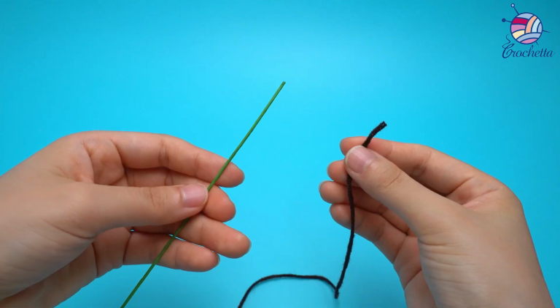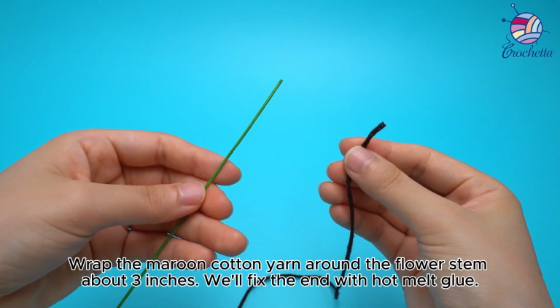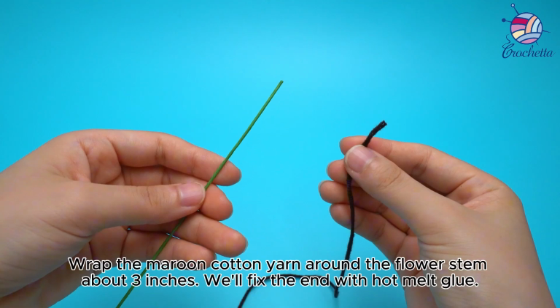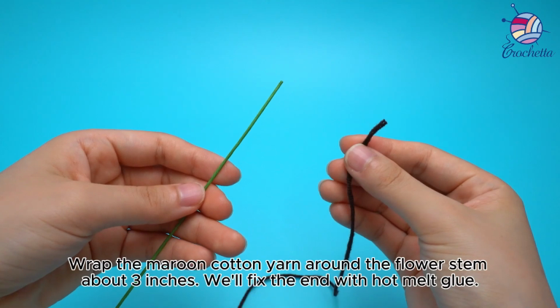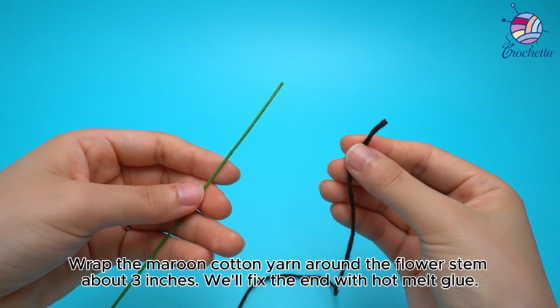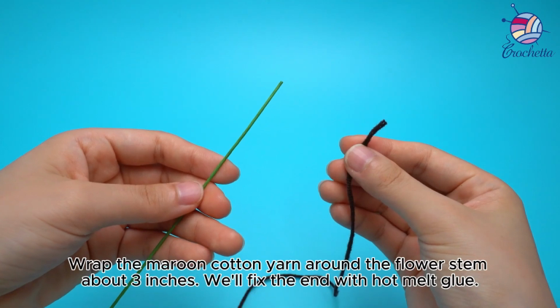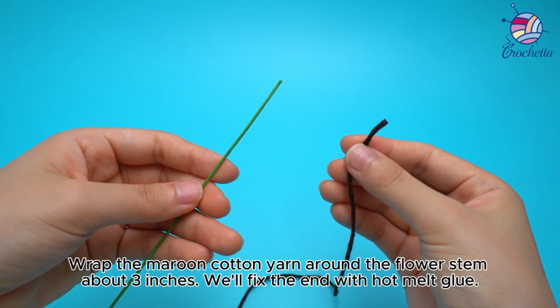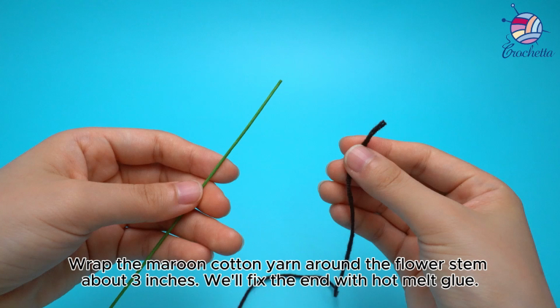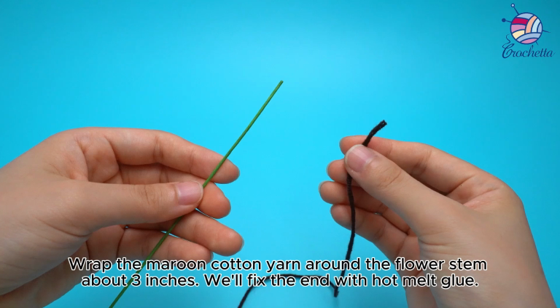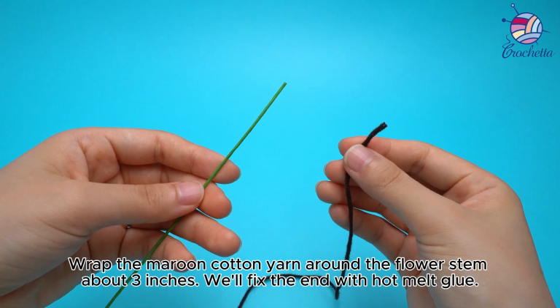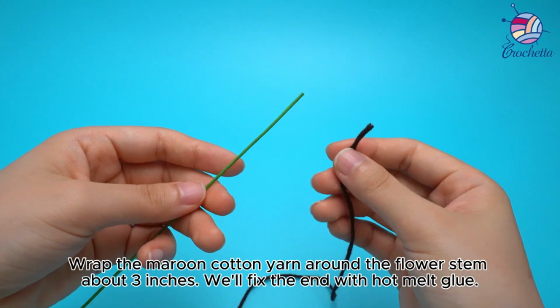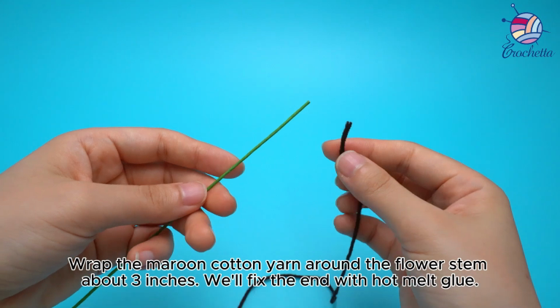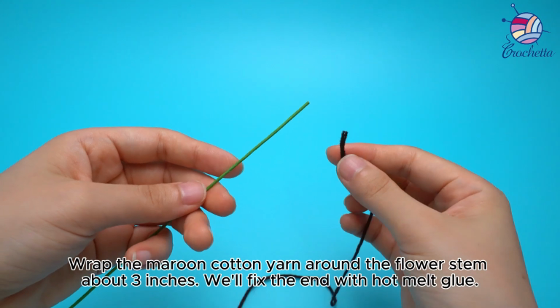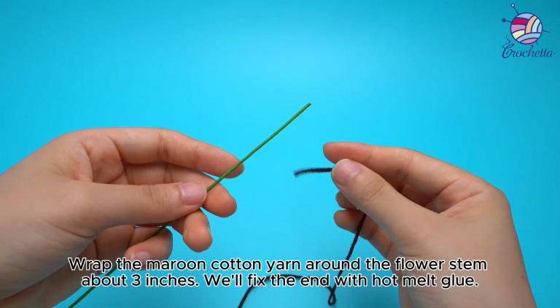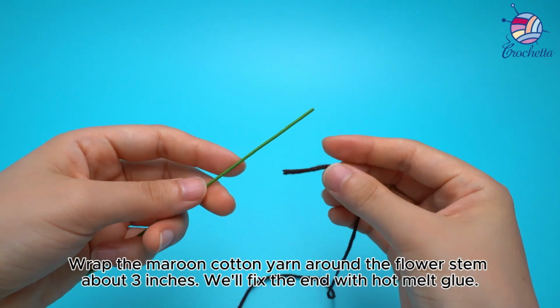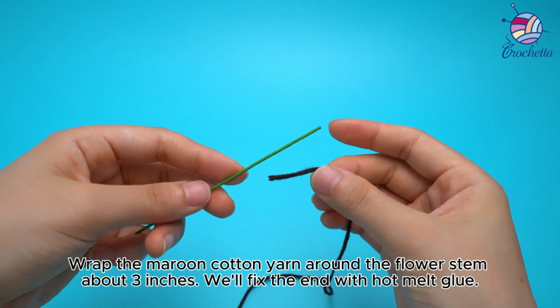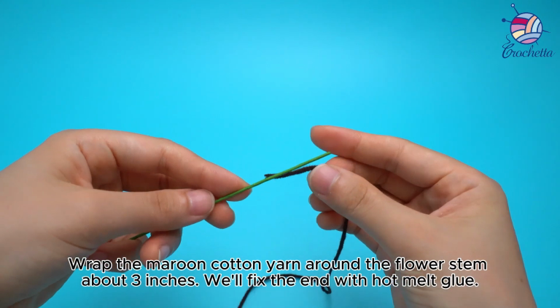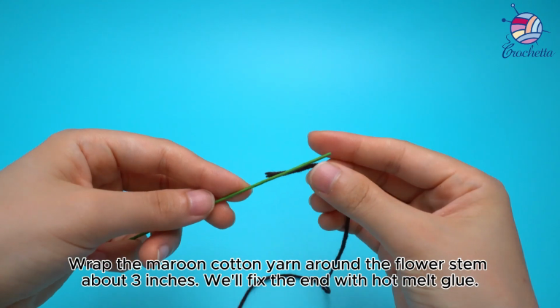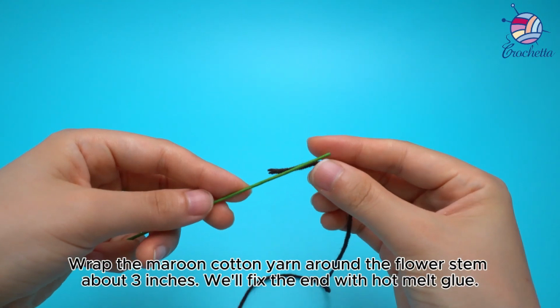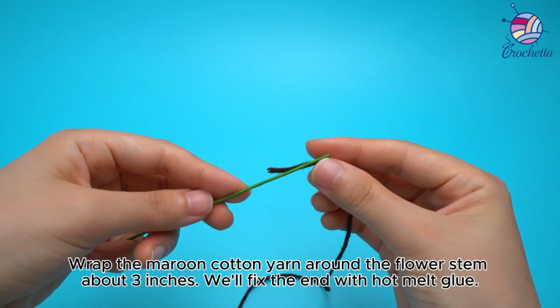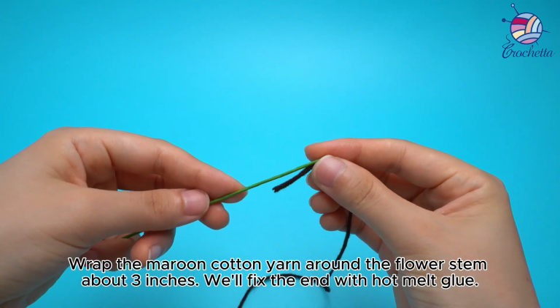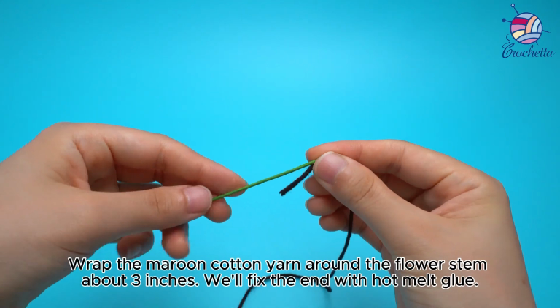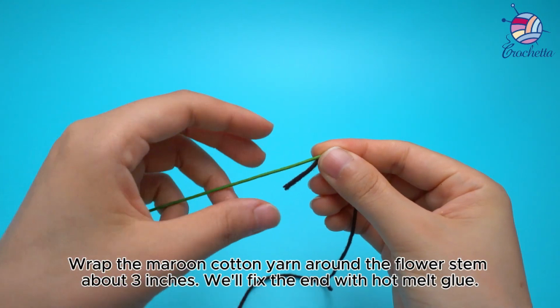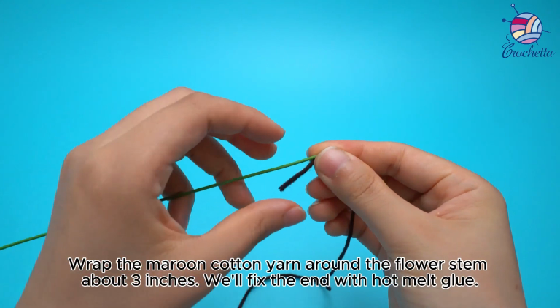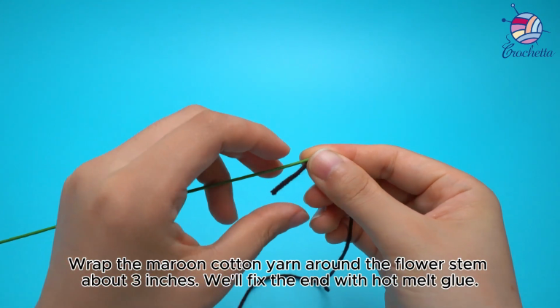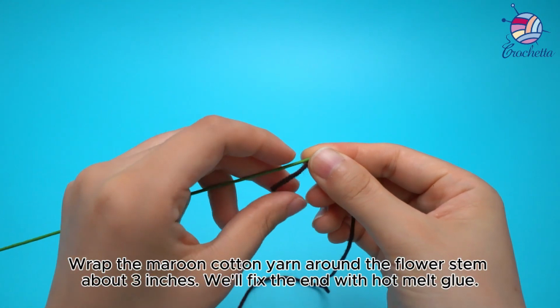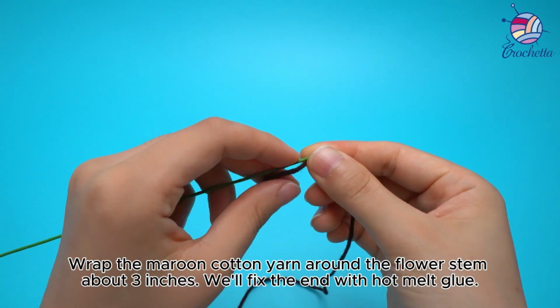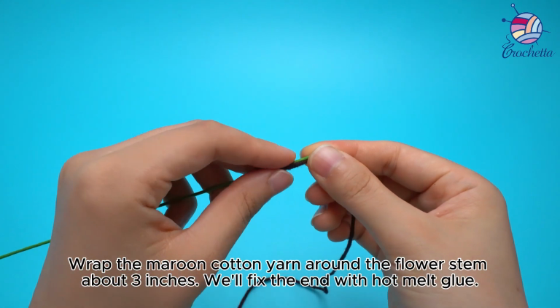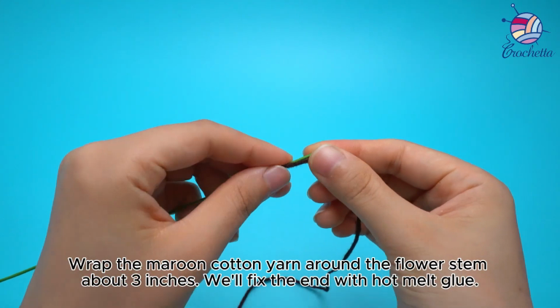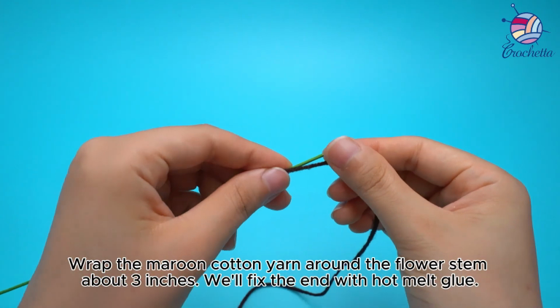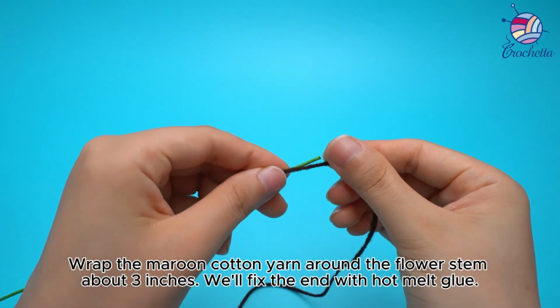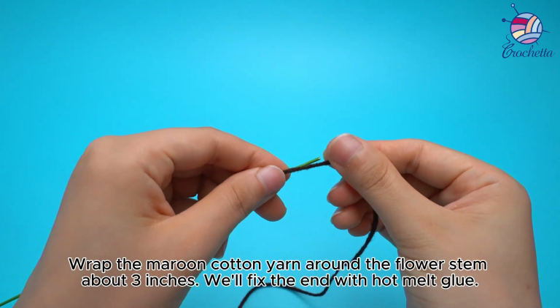Wrap the maroon cotton yarn around the flower stem about 3 inches. We'll fix the end with hot melt glue.